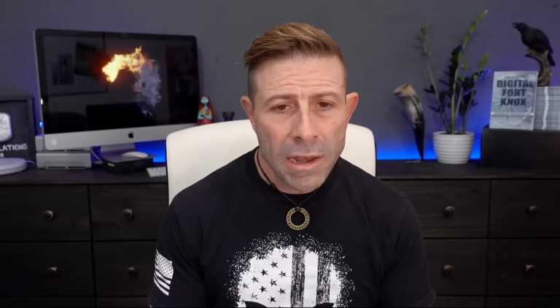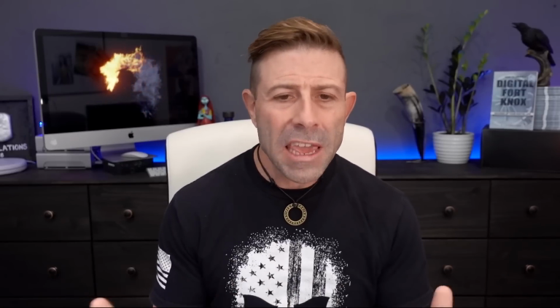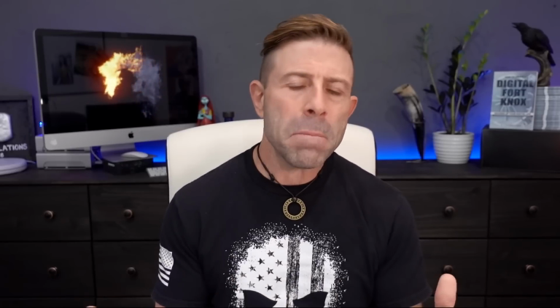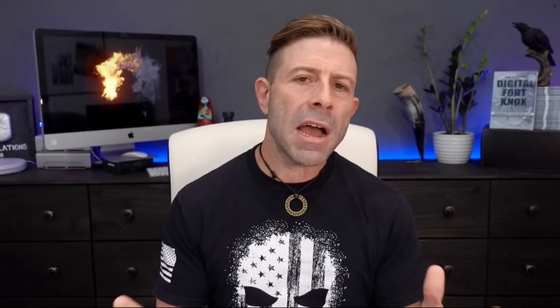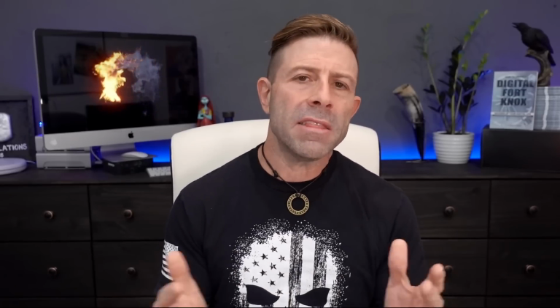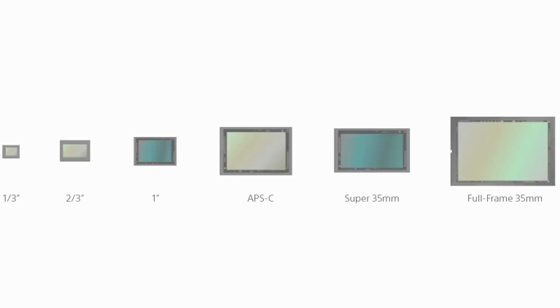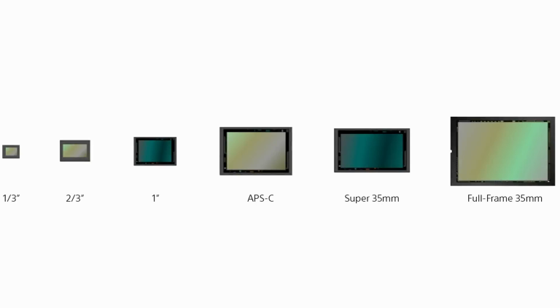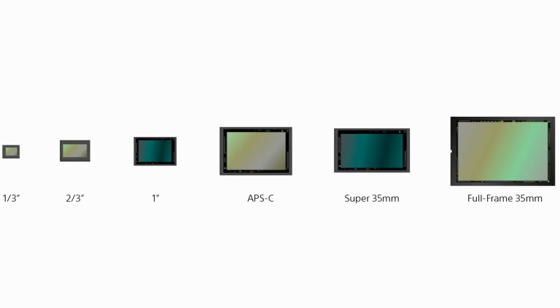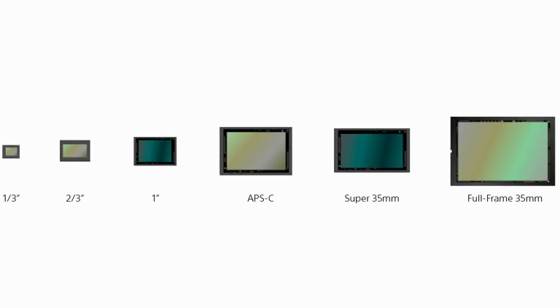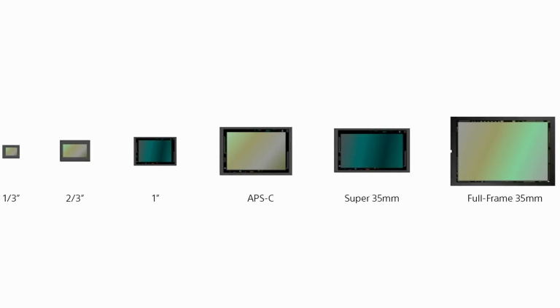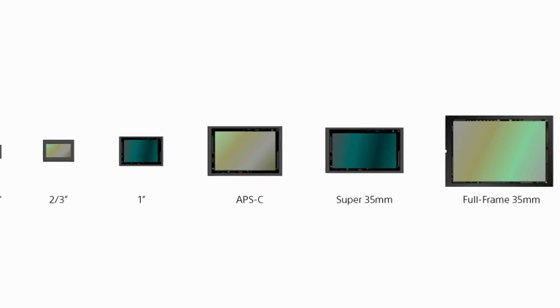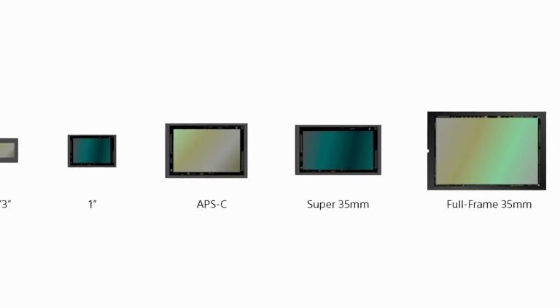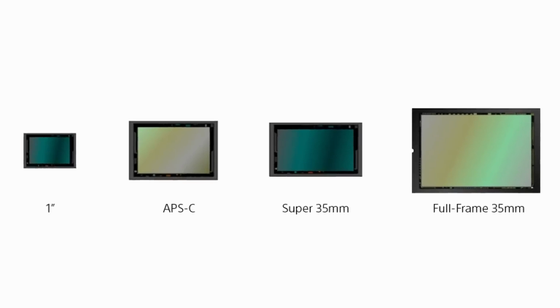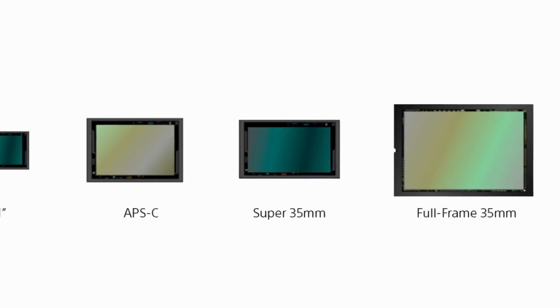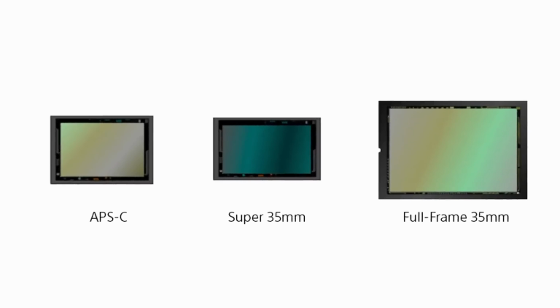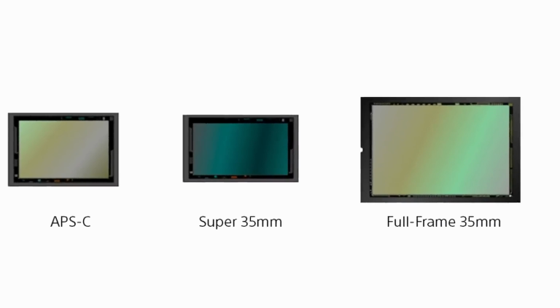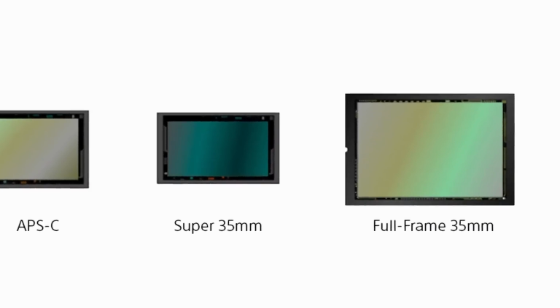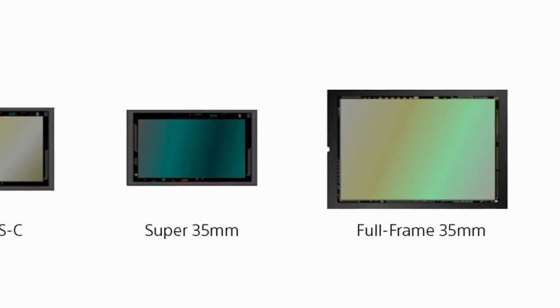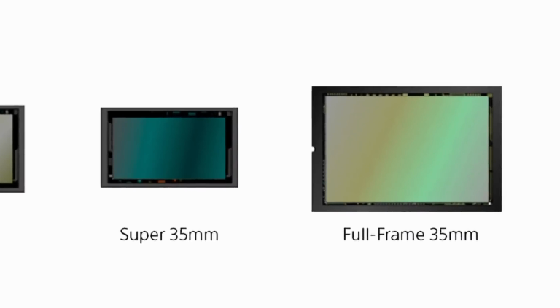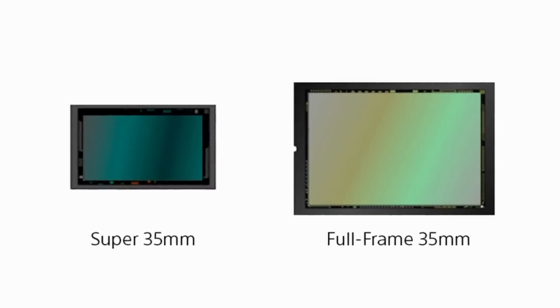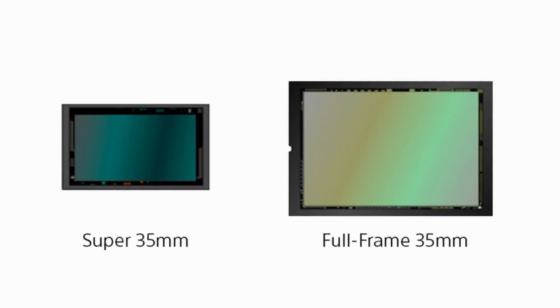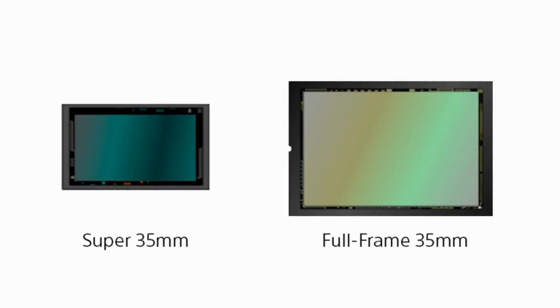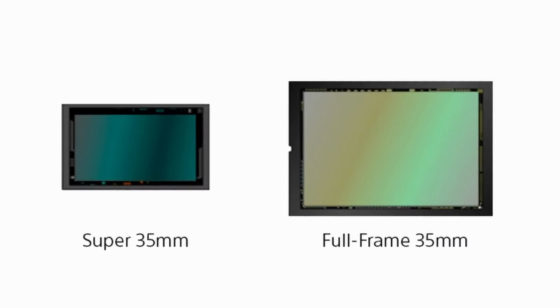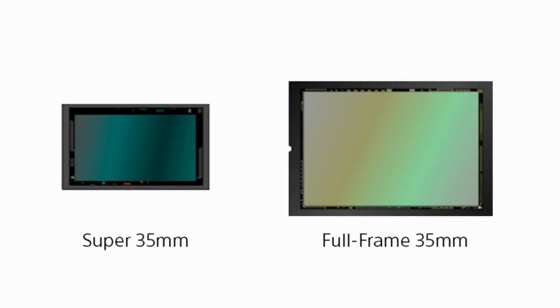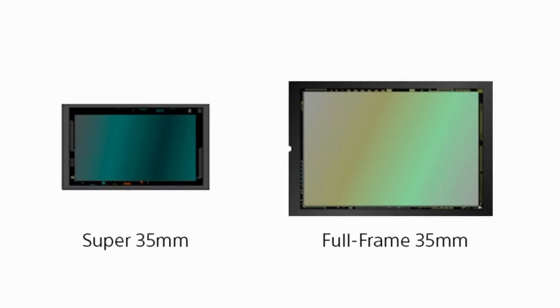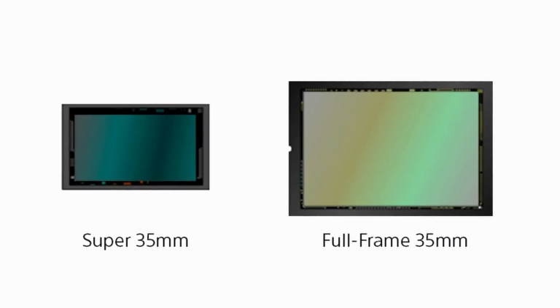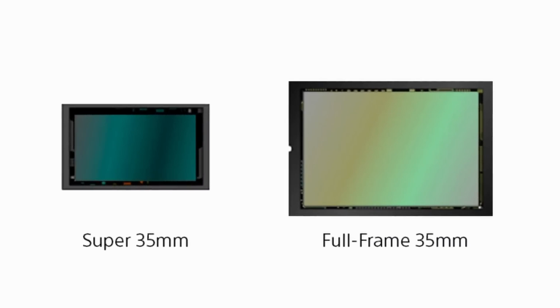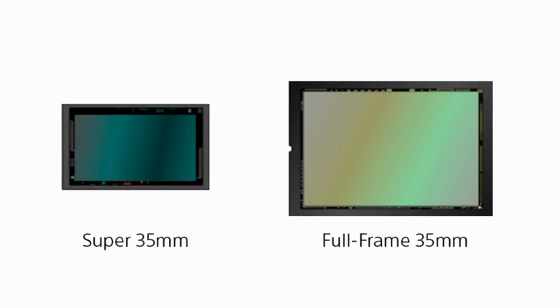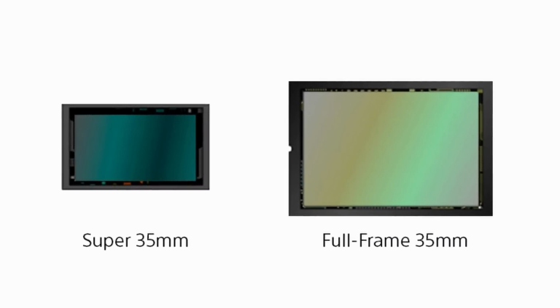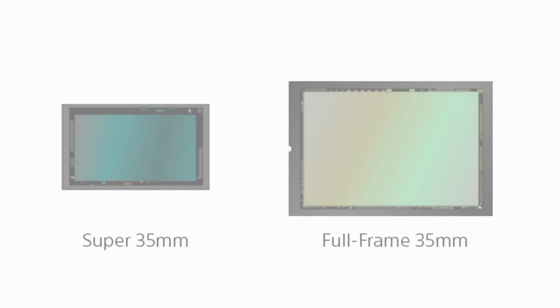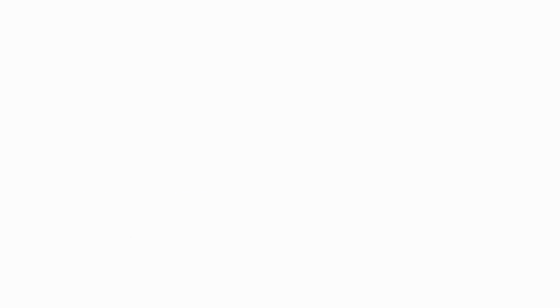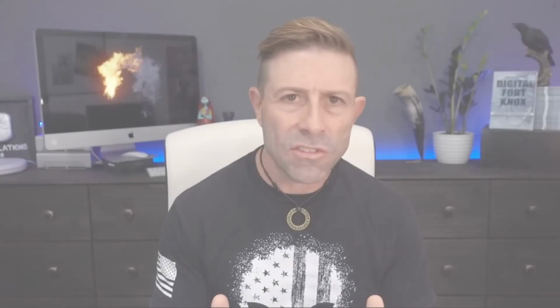The organic sensor replaces the silicon photodiodes that receive light in a current CMOS sensor camera with an organic thin film that is highly sensitive to light. Very cool.